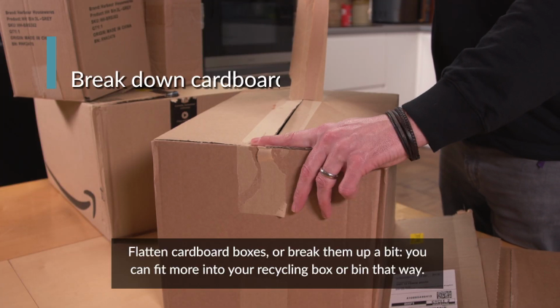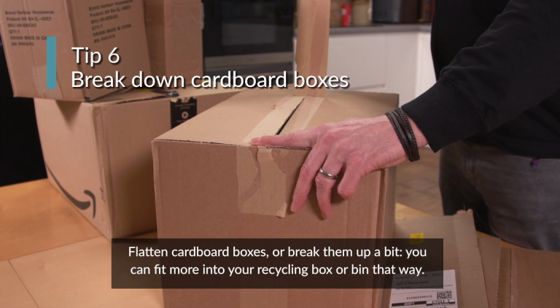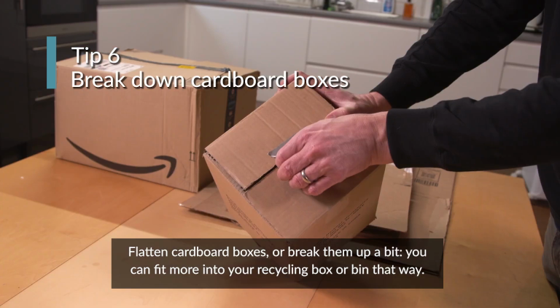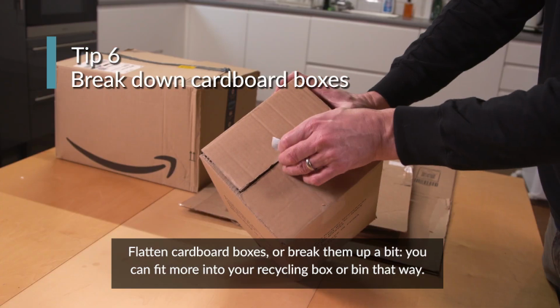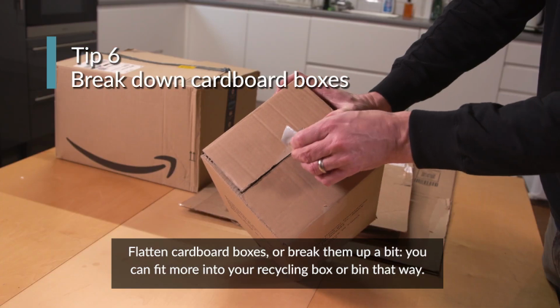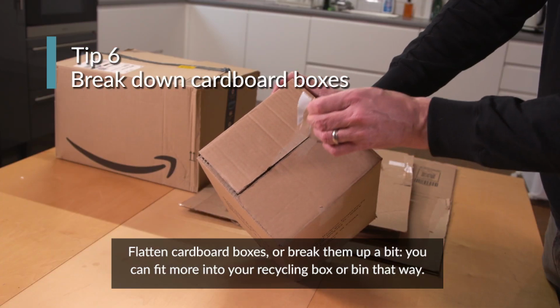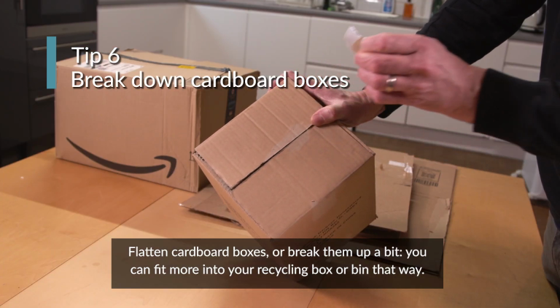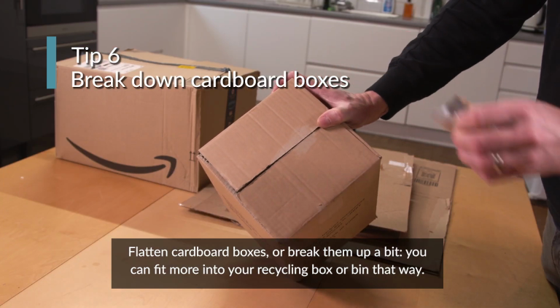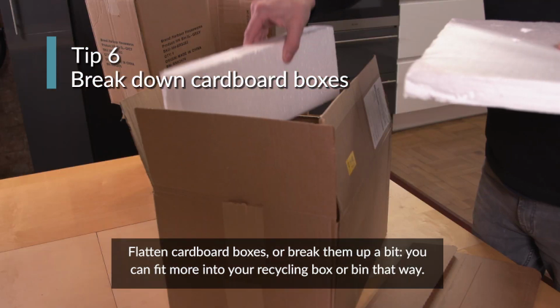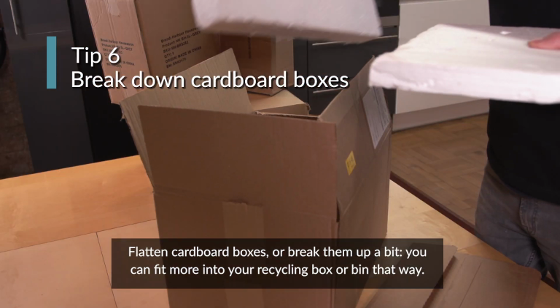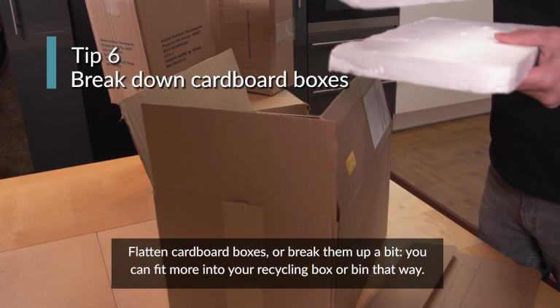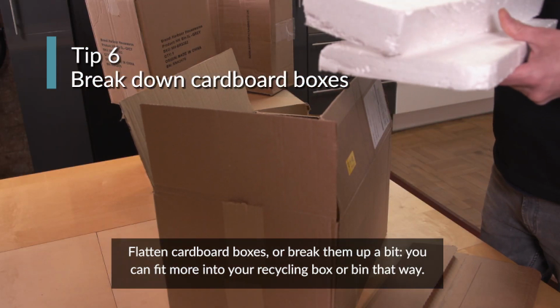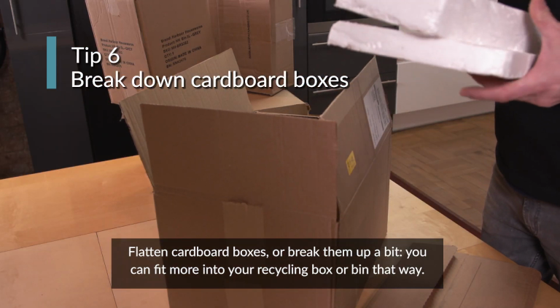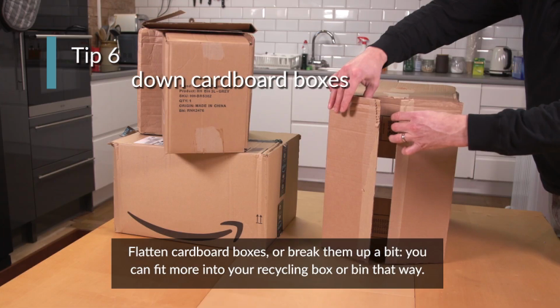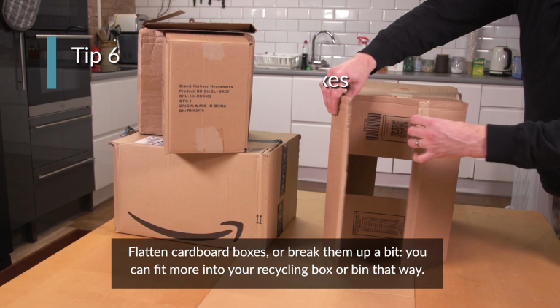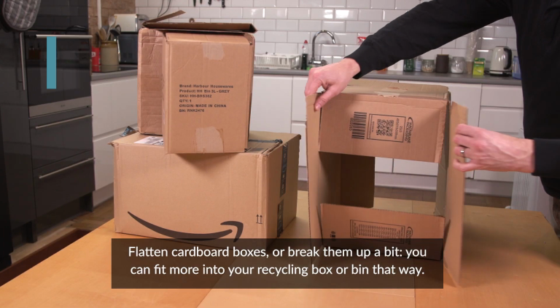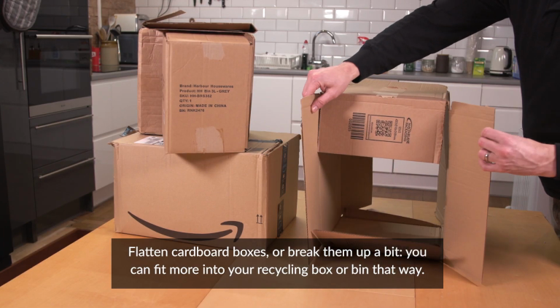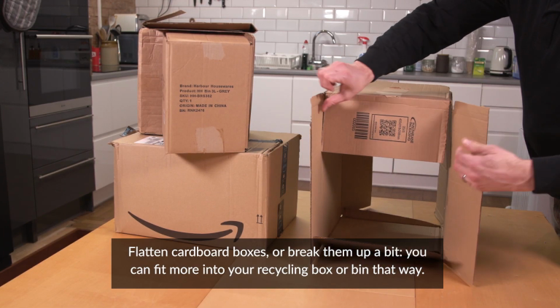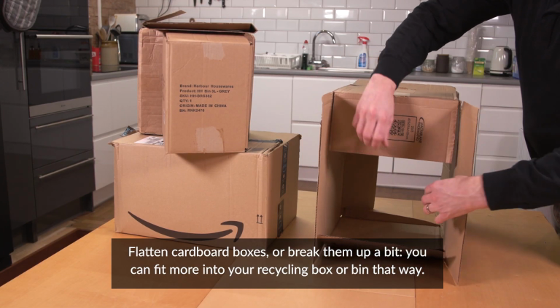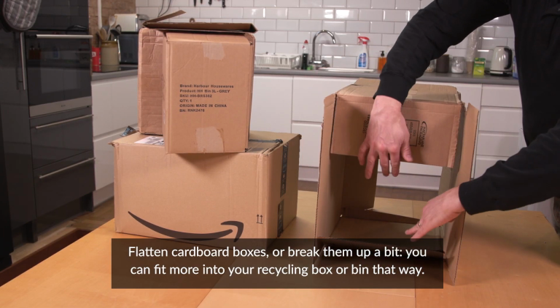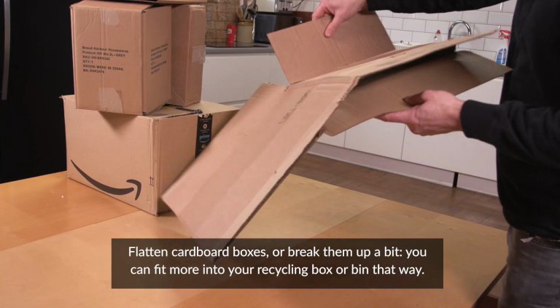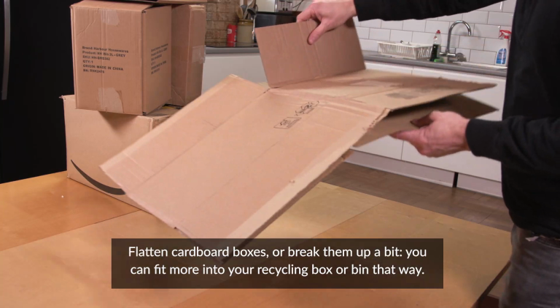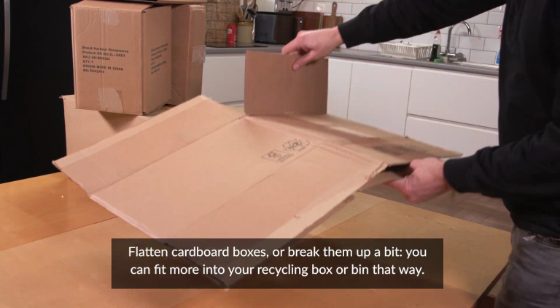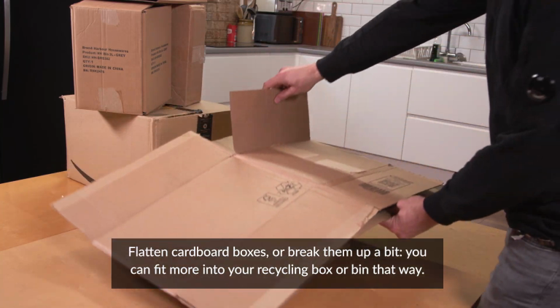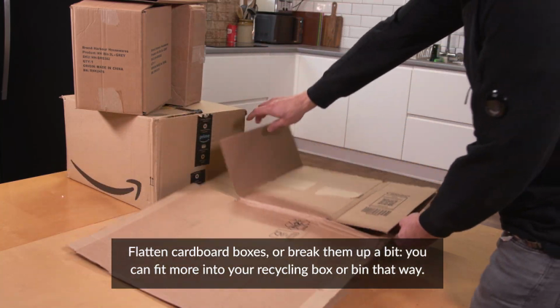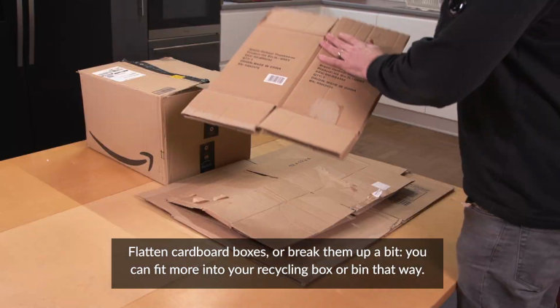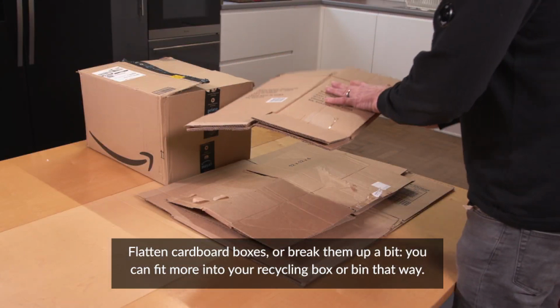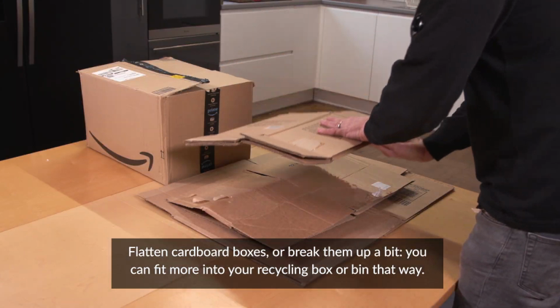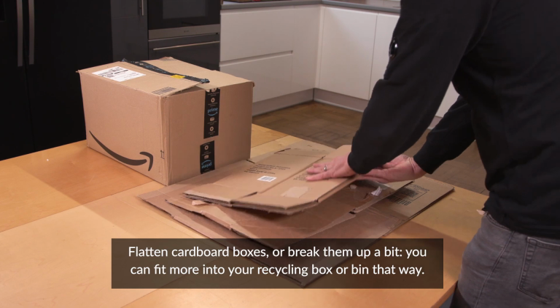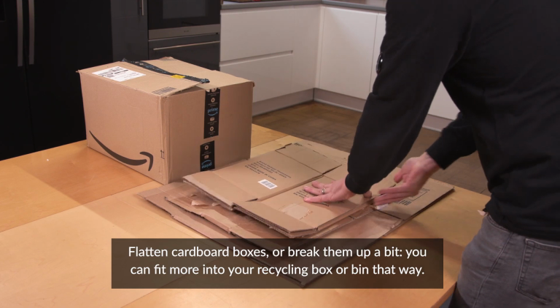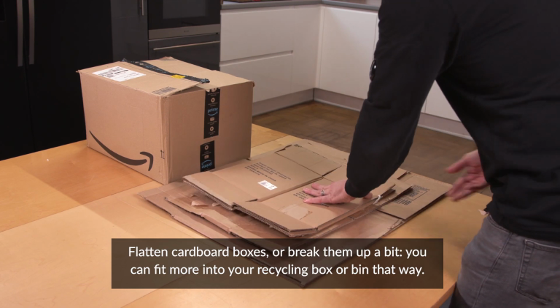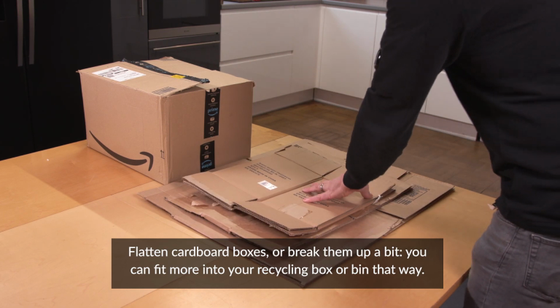Flatten cardboard boxes or break them up a bit. You can fit more into your recycling box or bin that way.